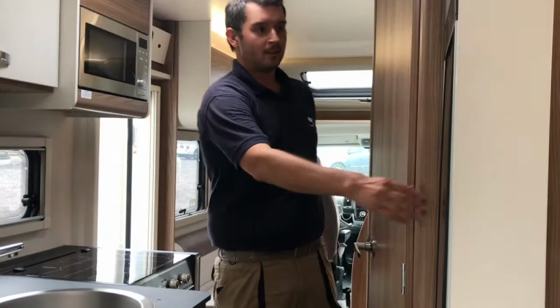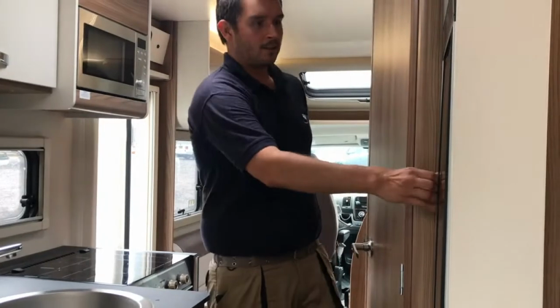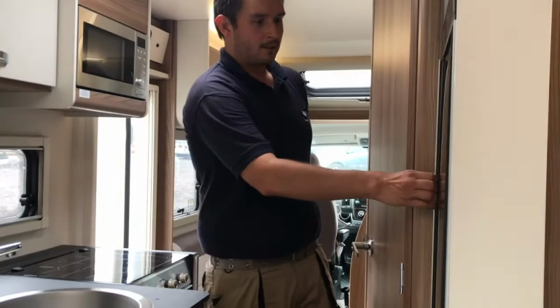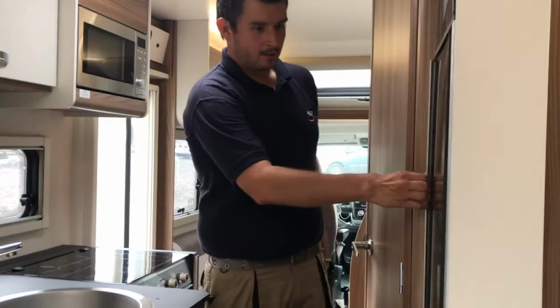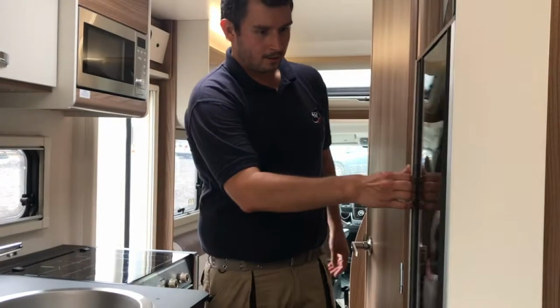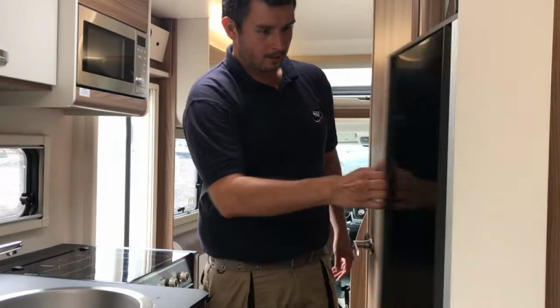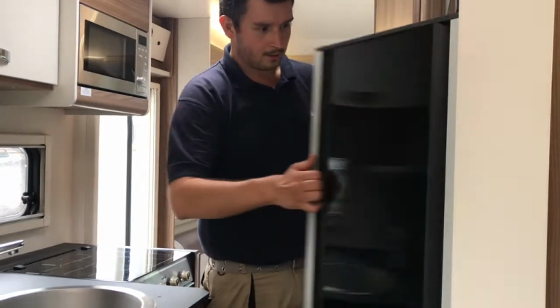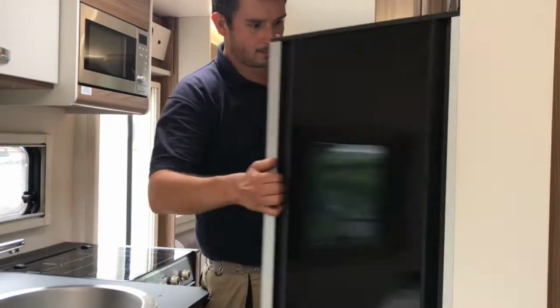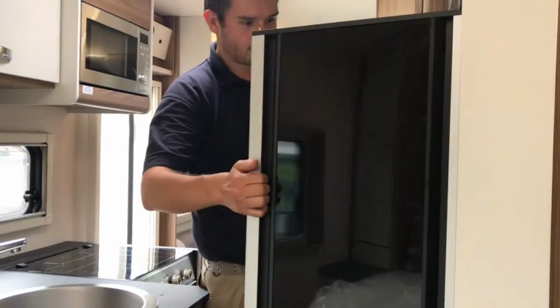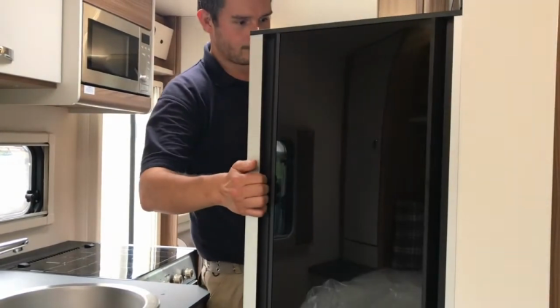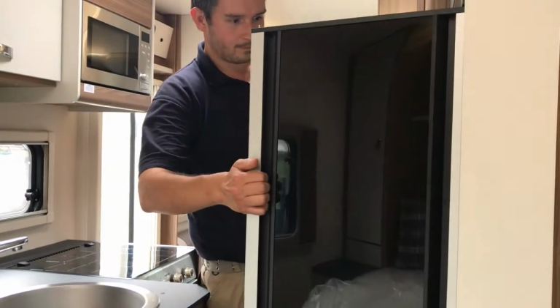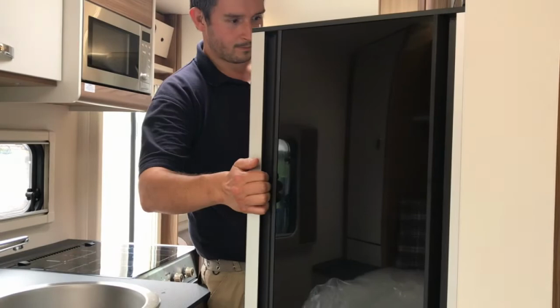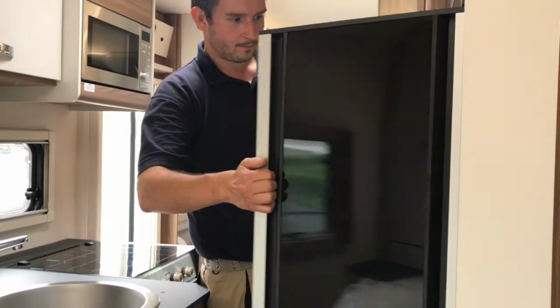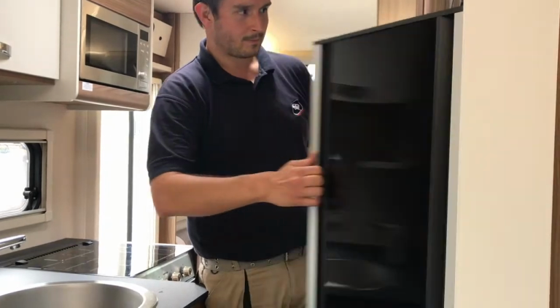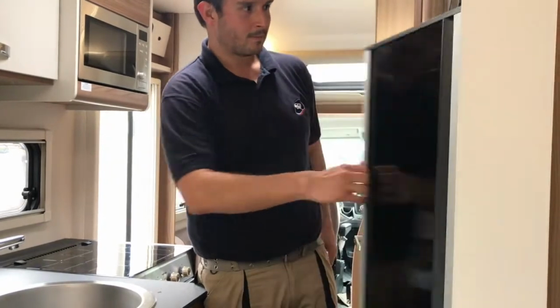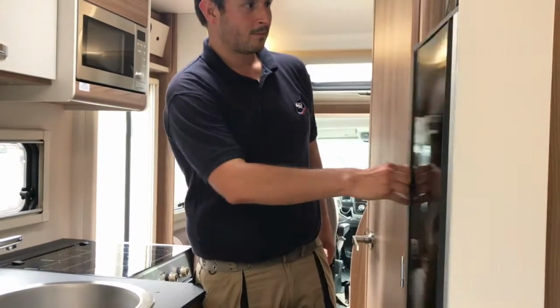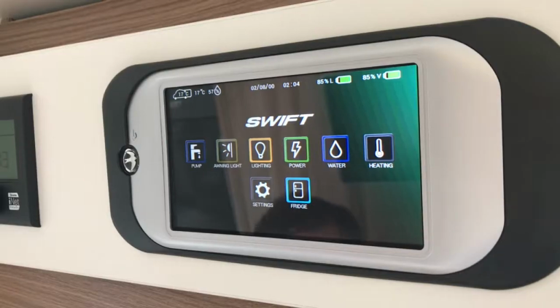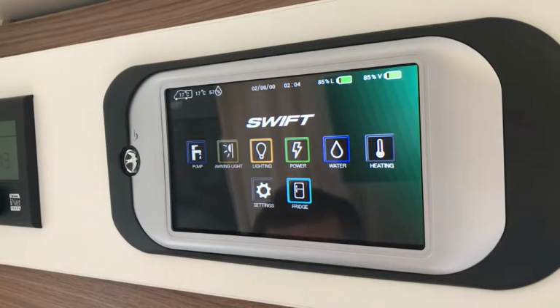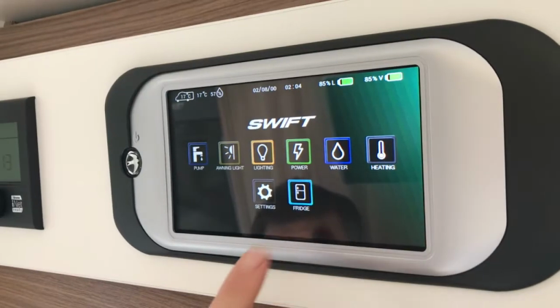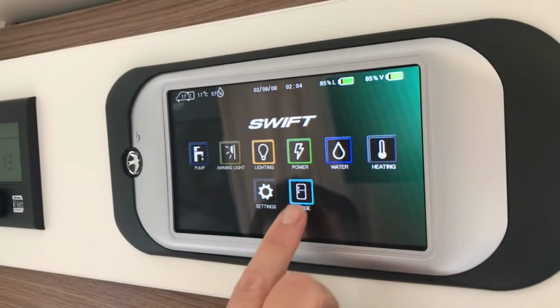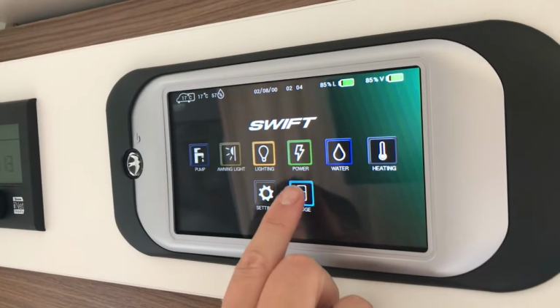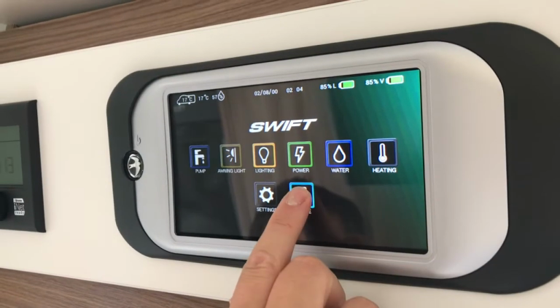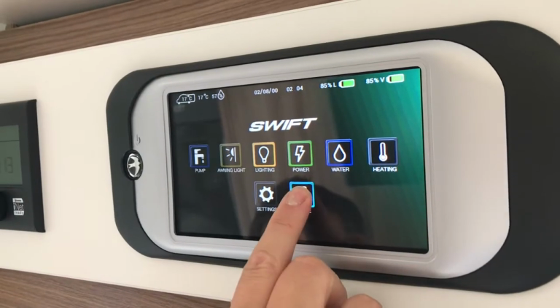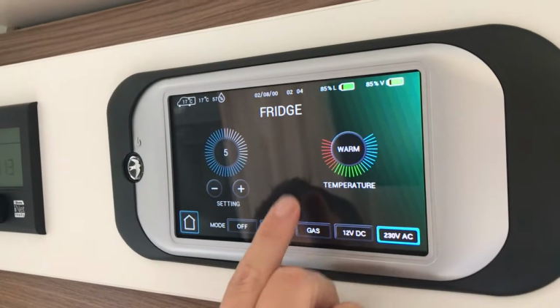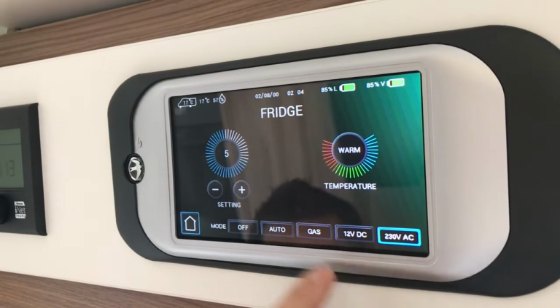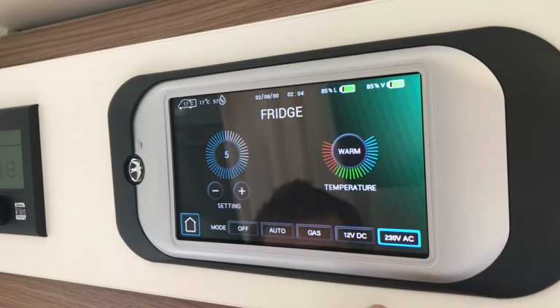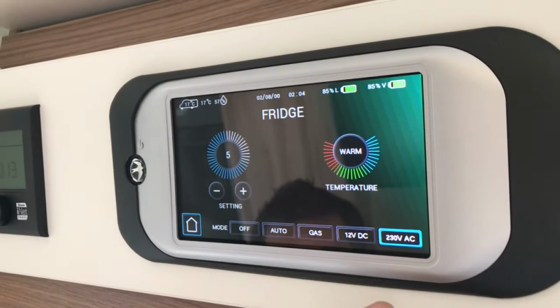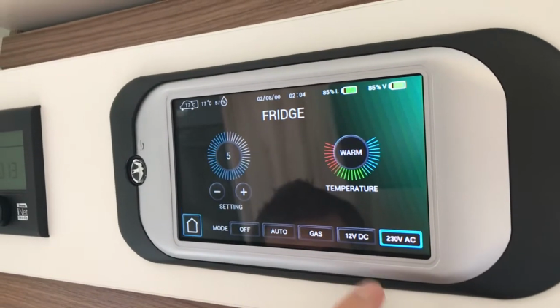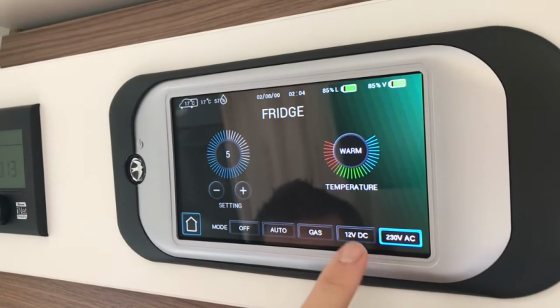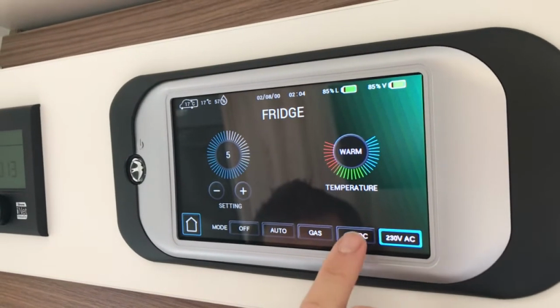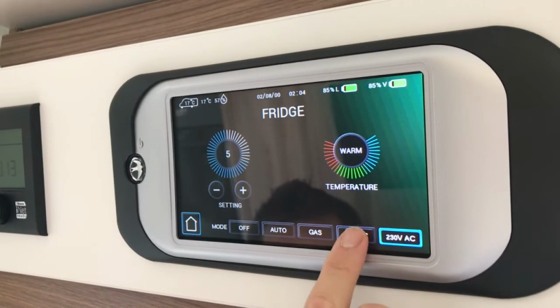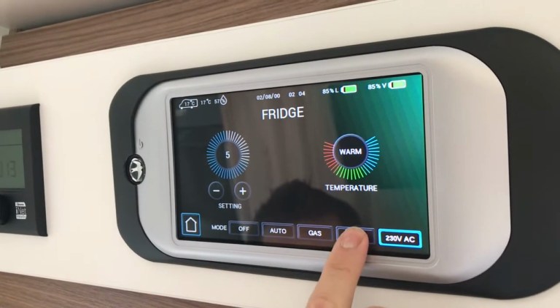In order to keep your fridge cool and running as you travel, switch your fridge to the 12 volt battery for the journey.